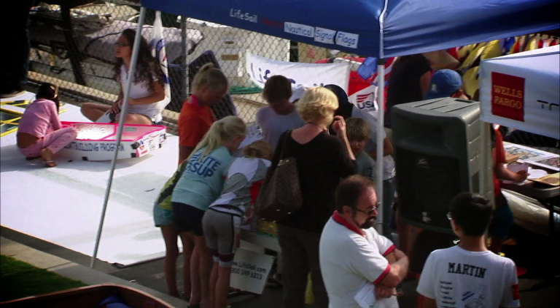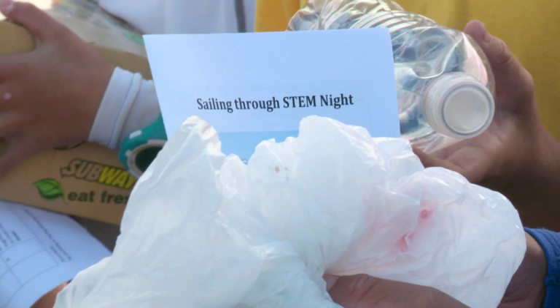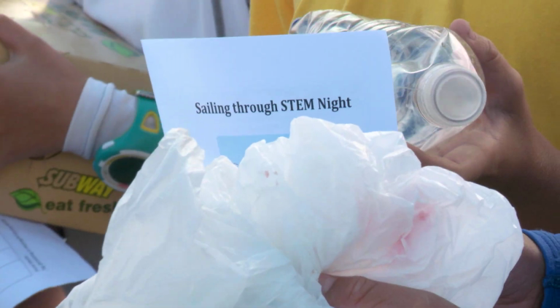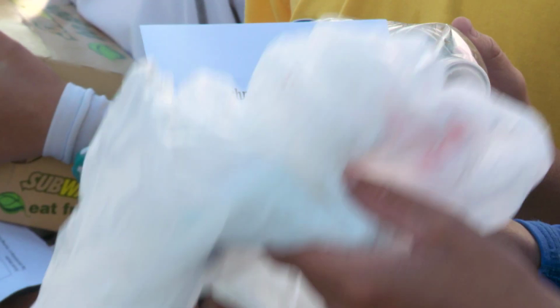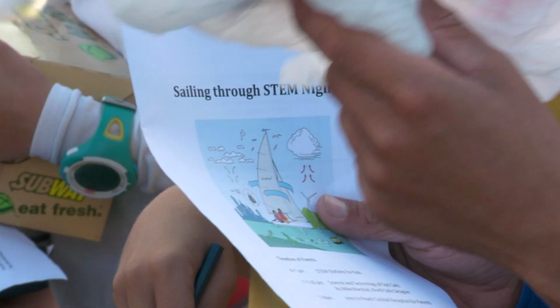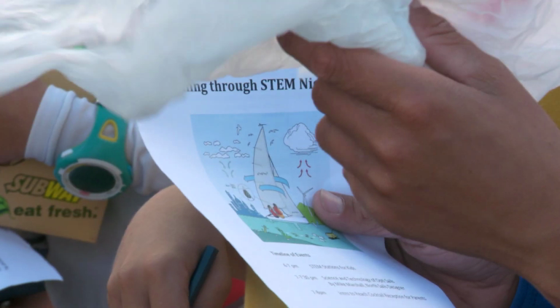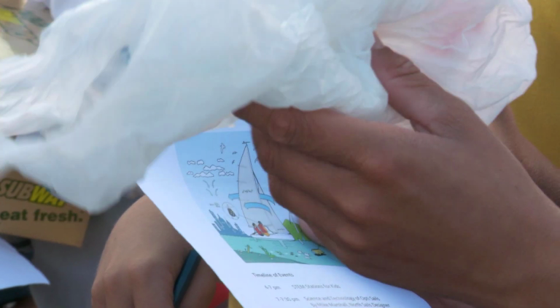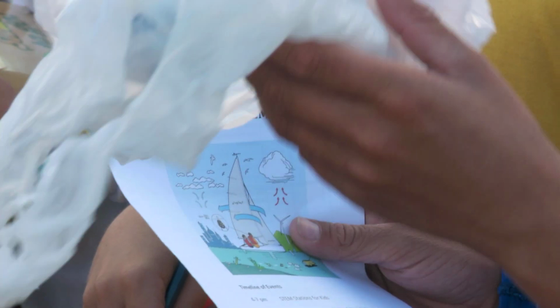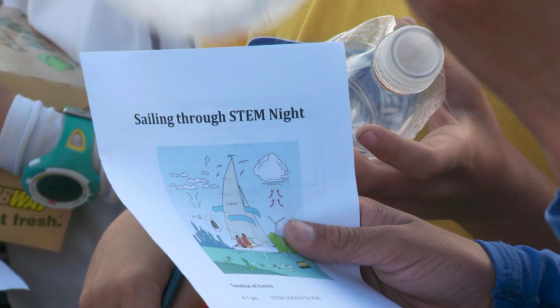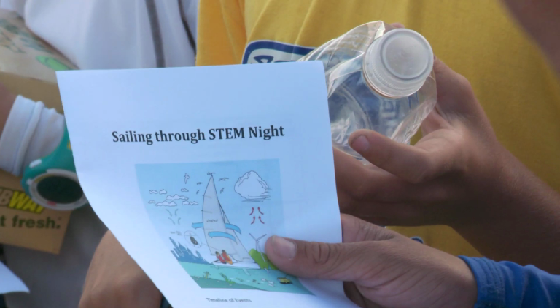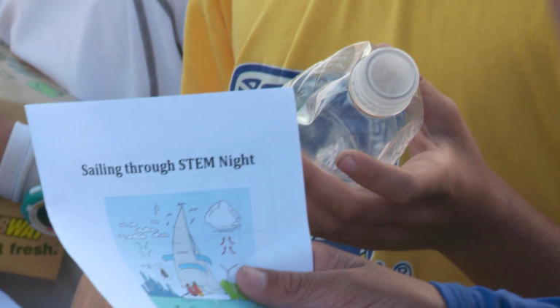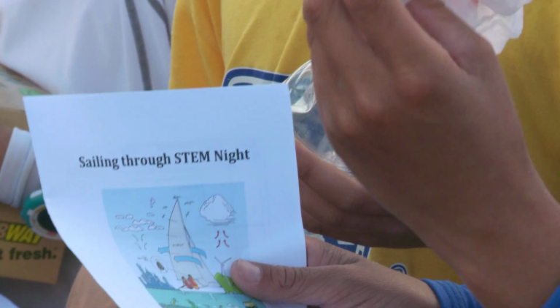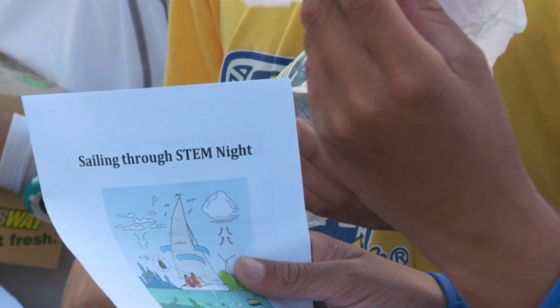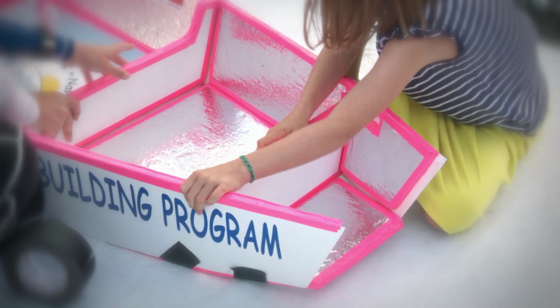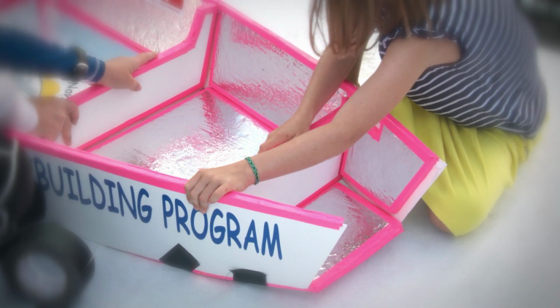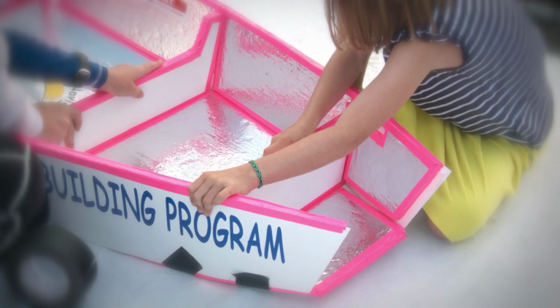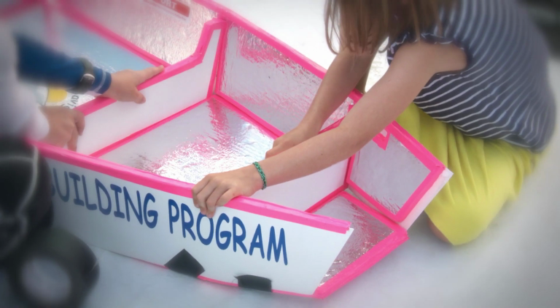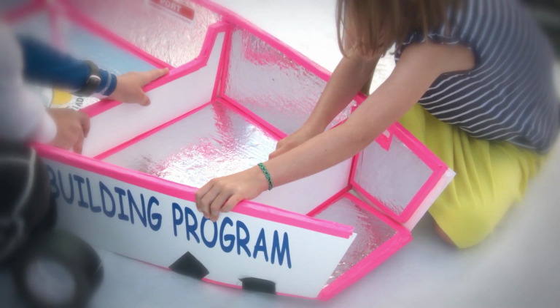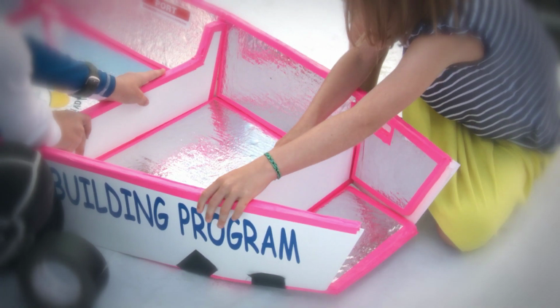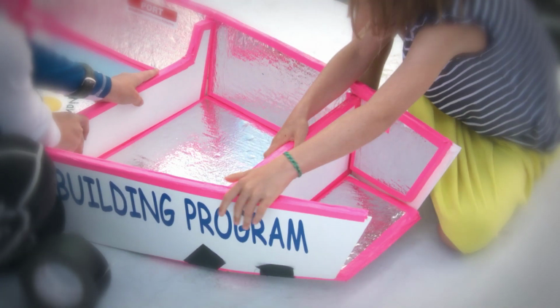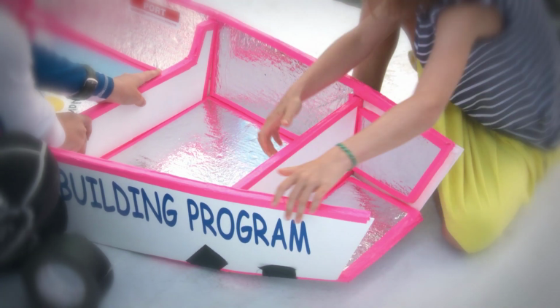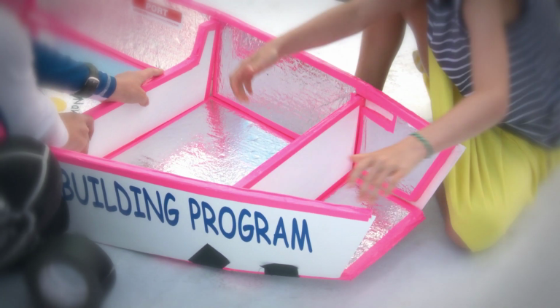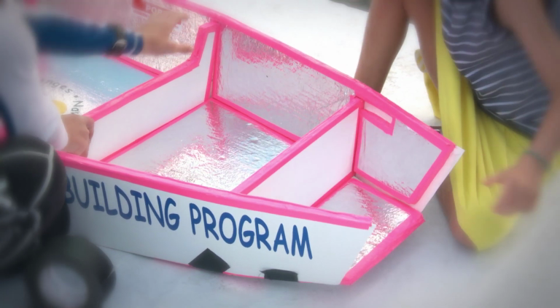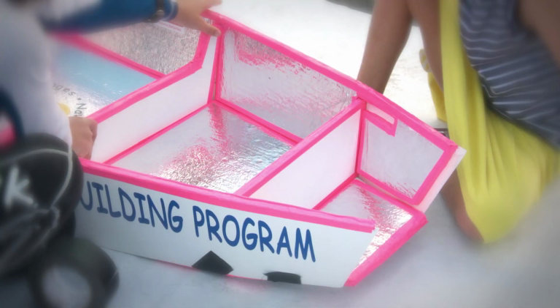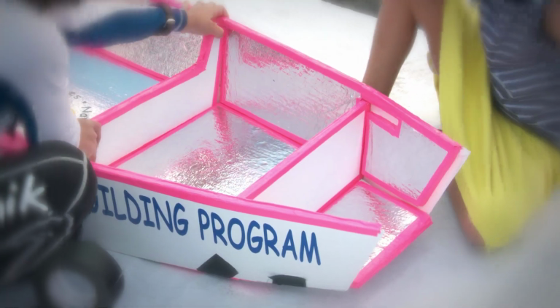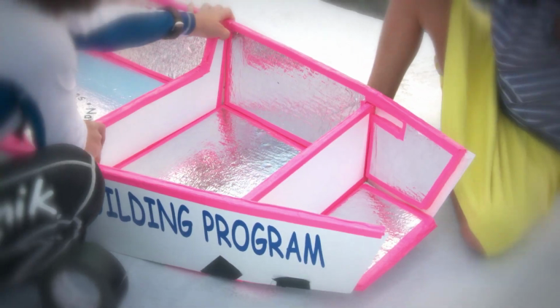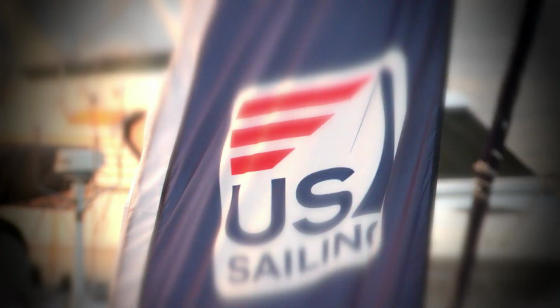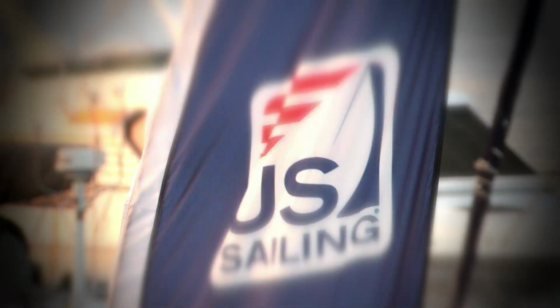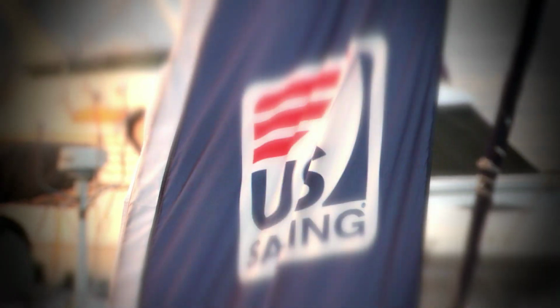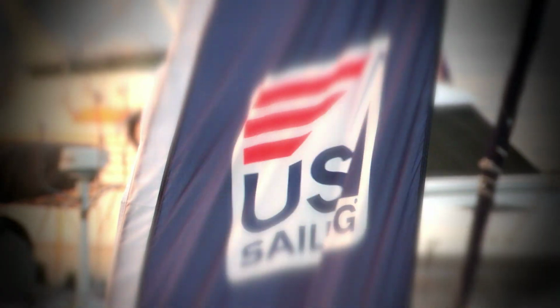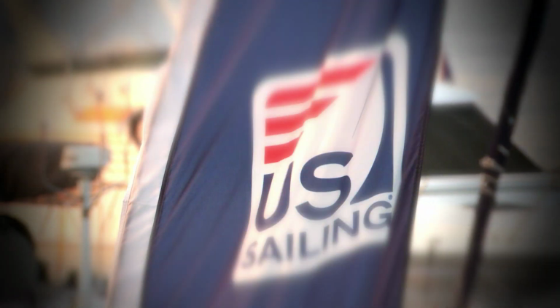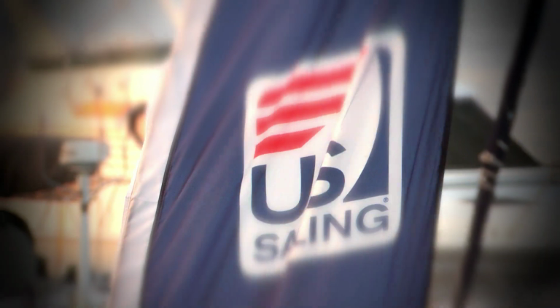U.S. Sailing's REACH program — learning through doing. Yay! We did it!